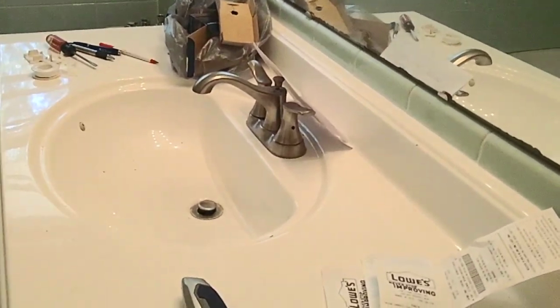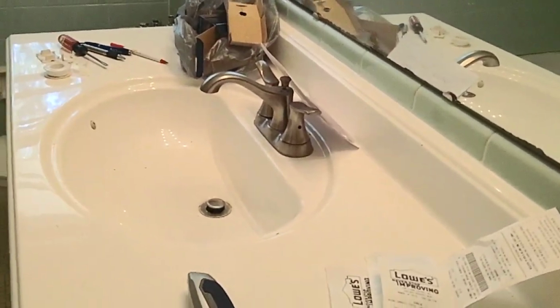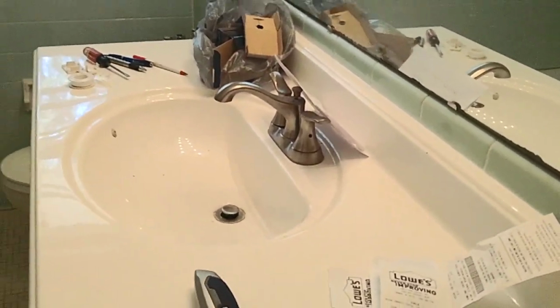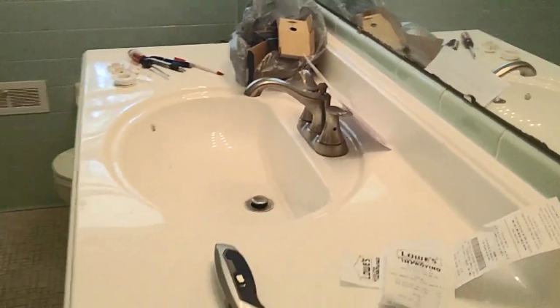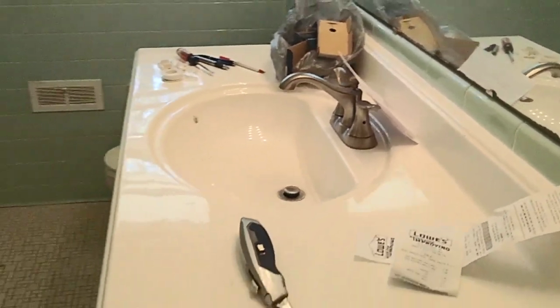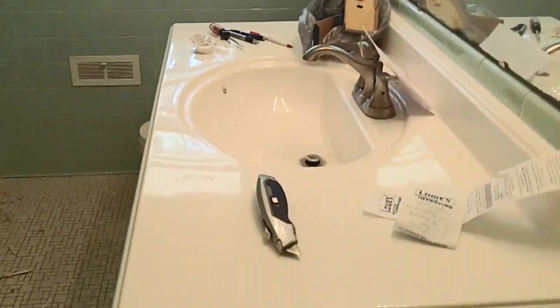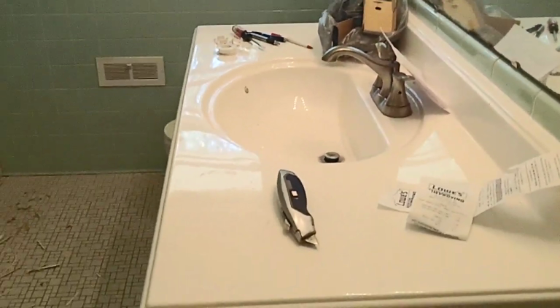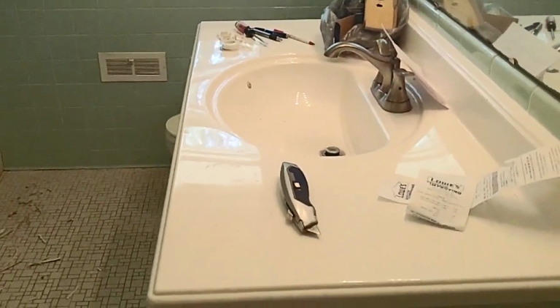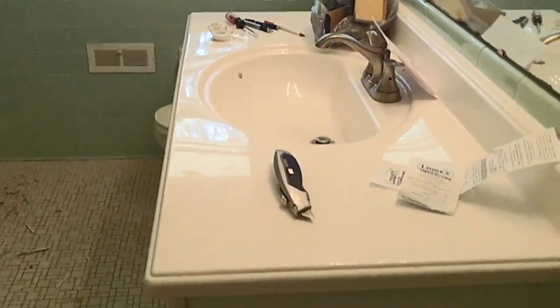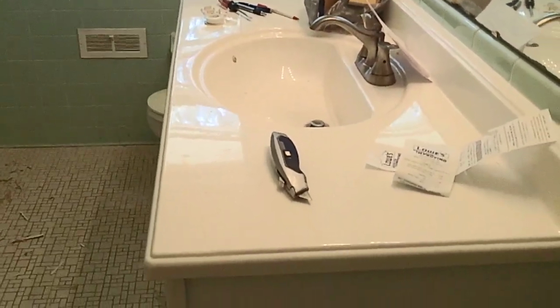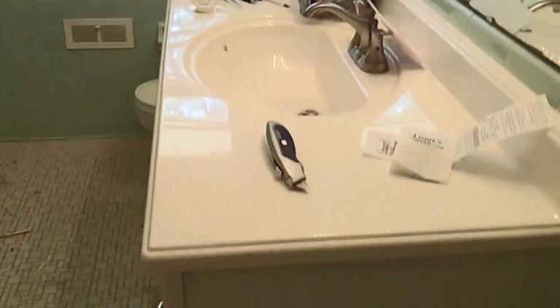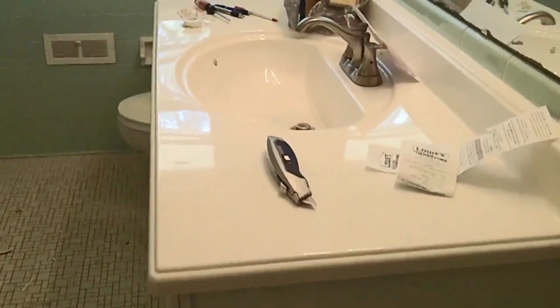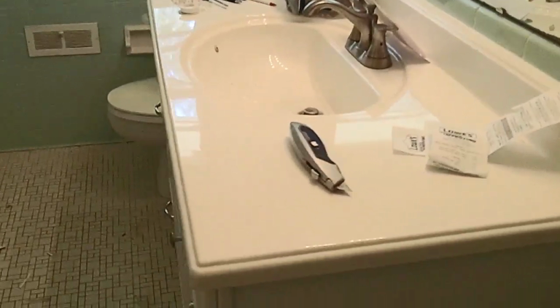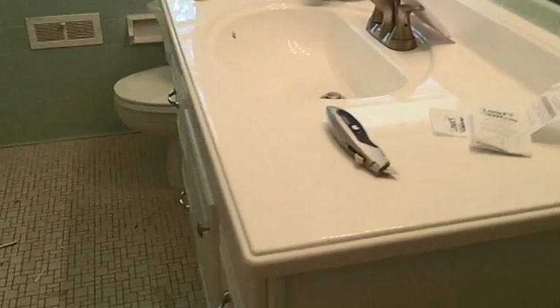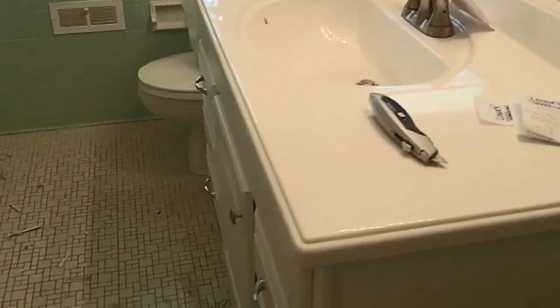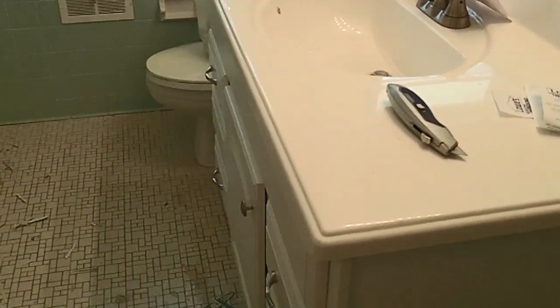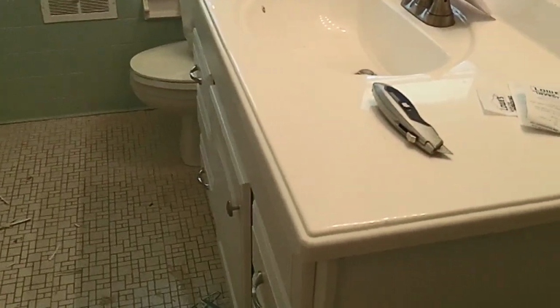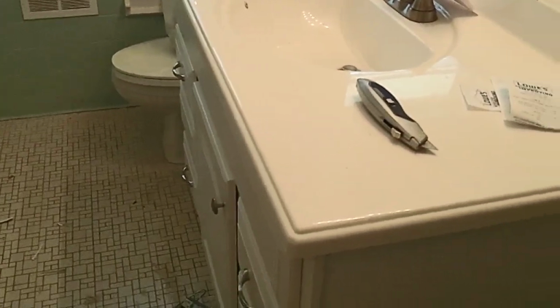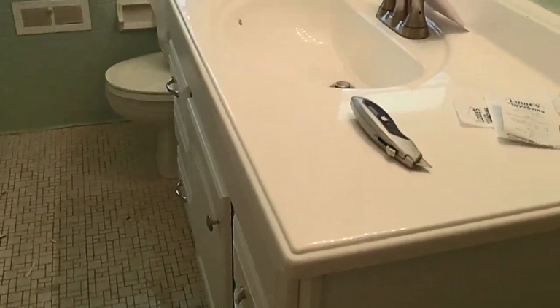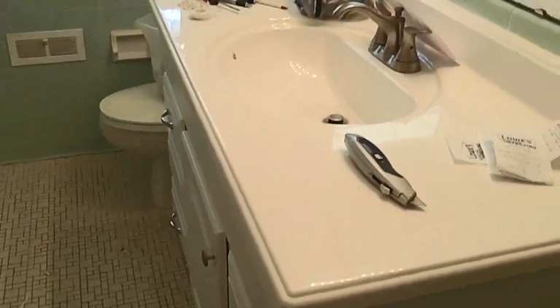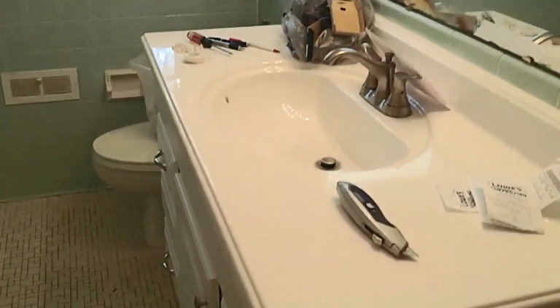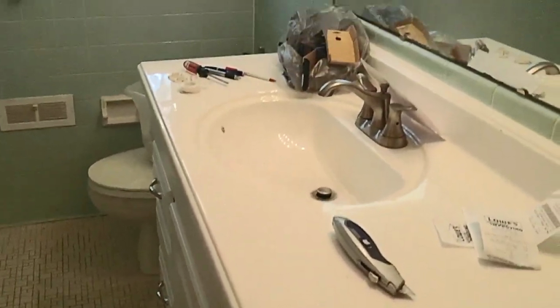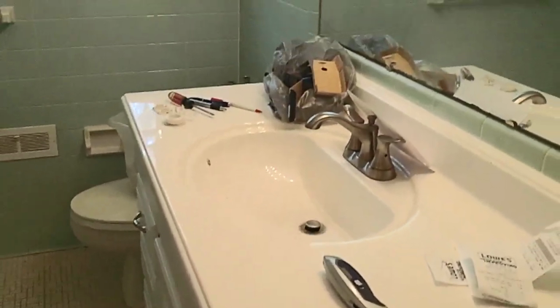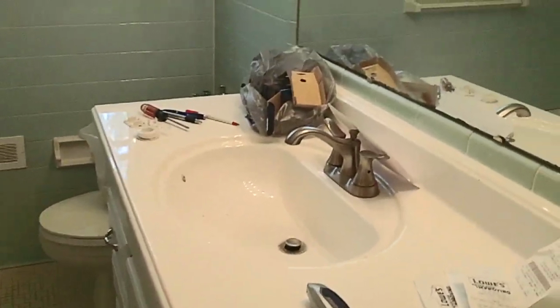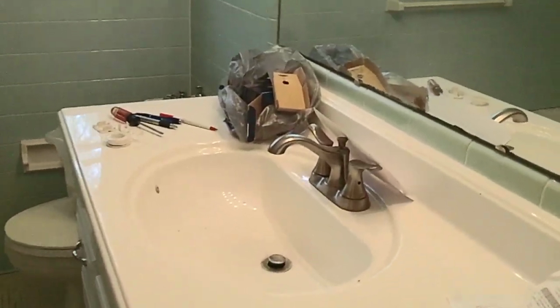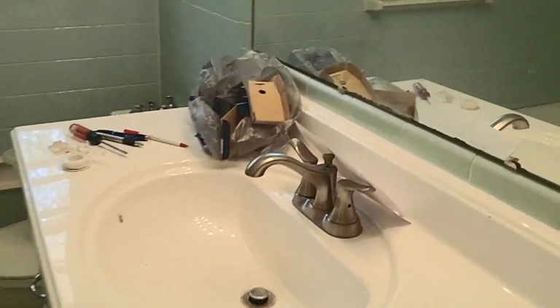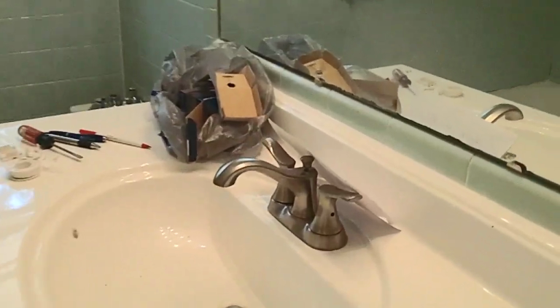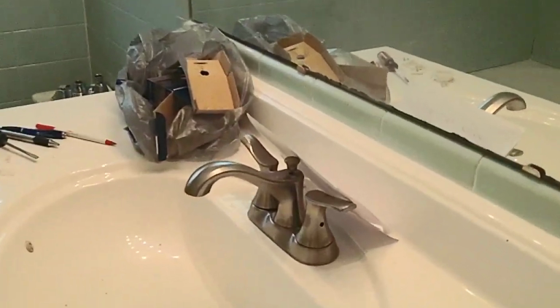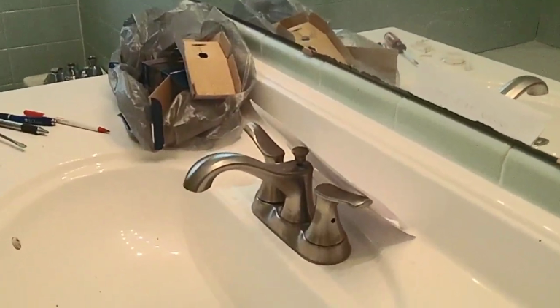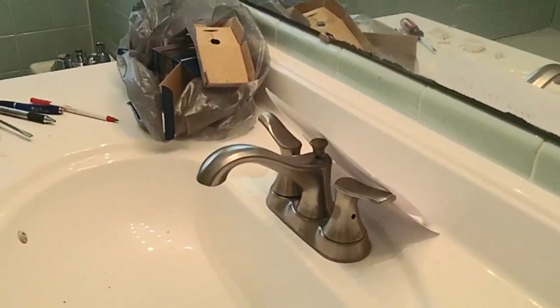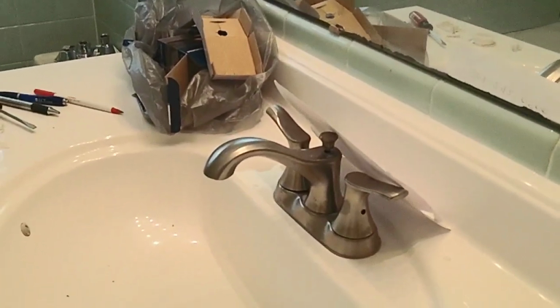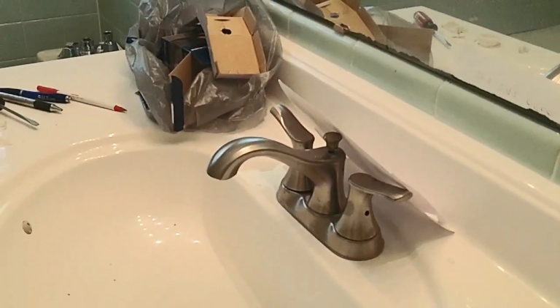I replaced that — bought the stuff from Lowe's. New sink, new hardware.